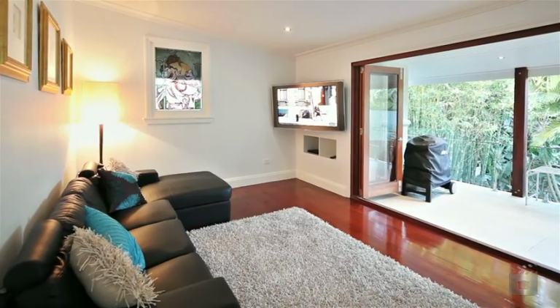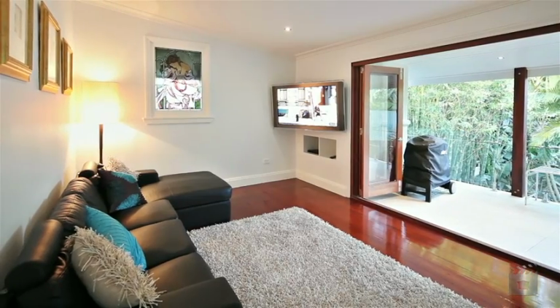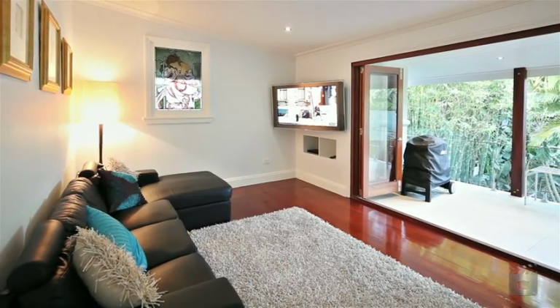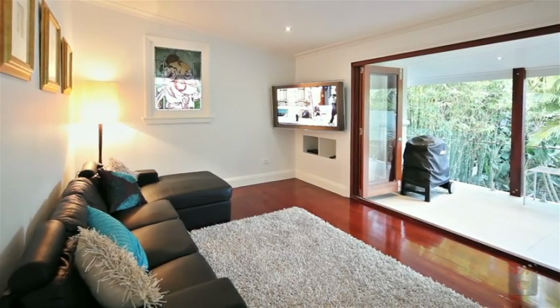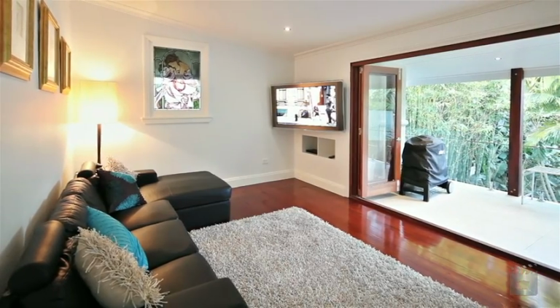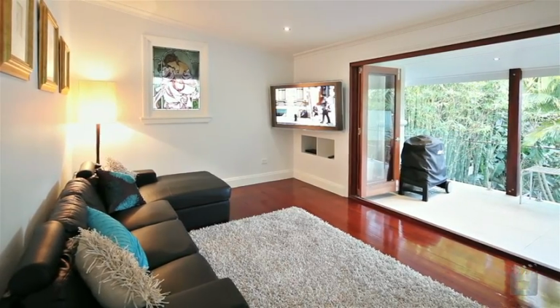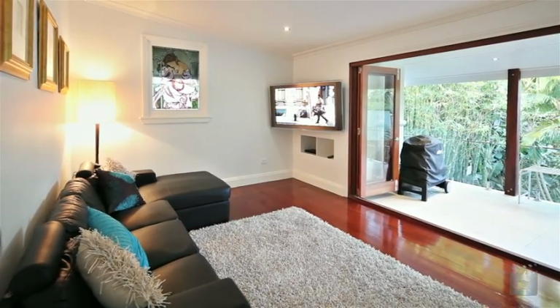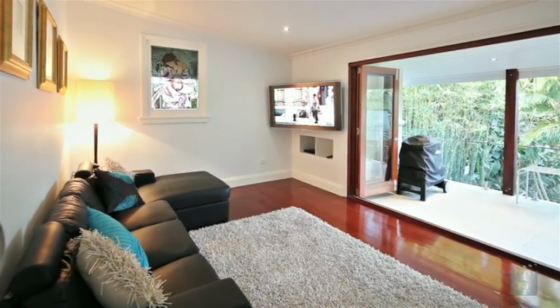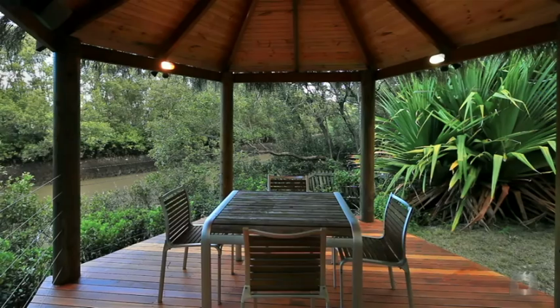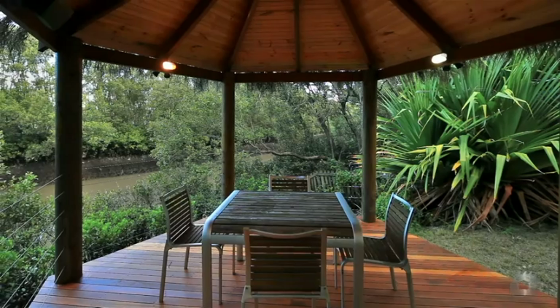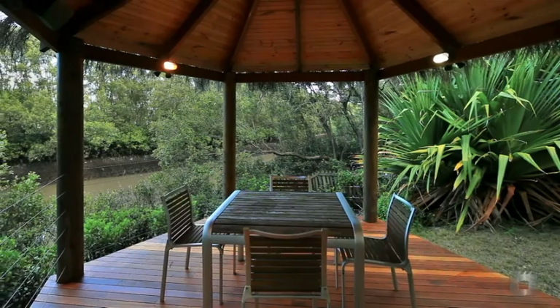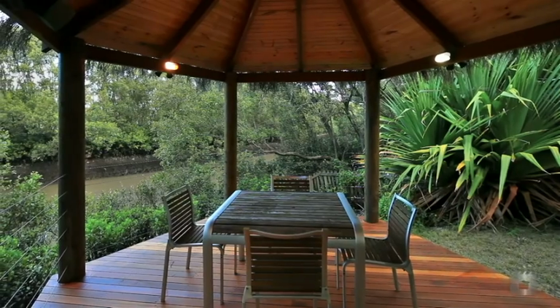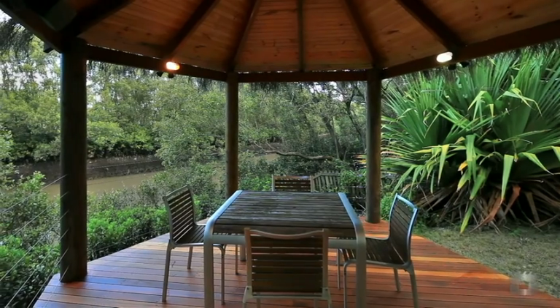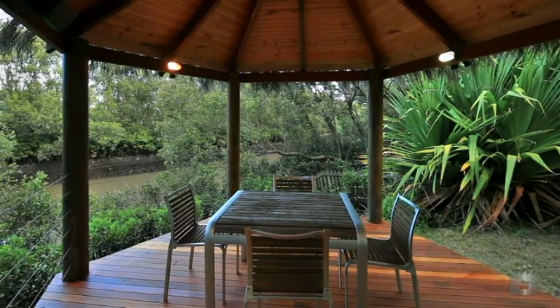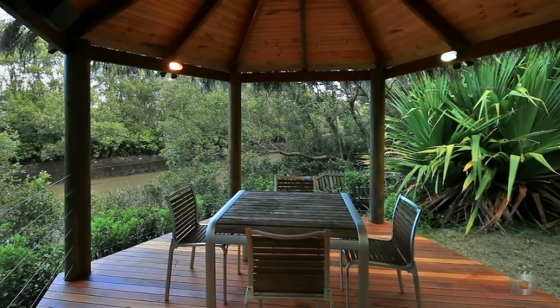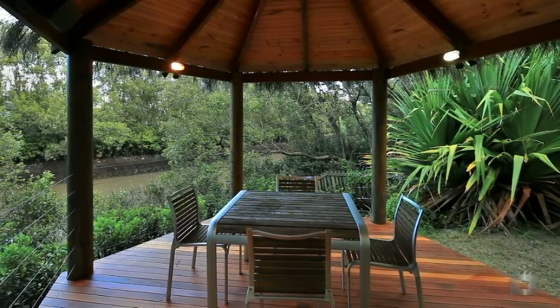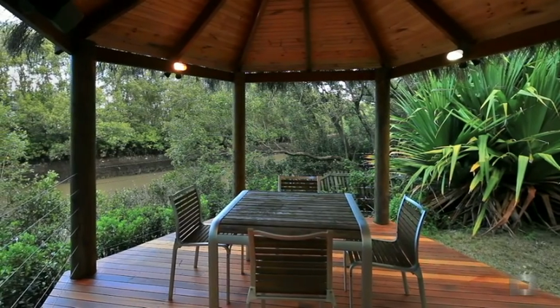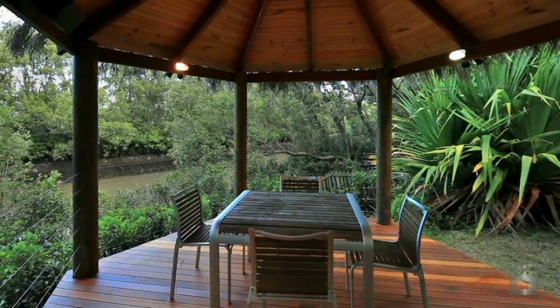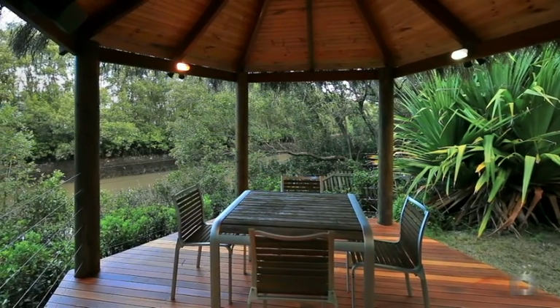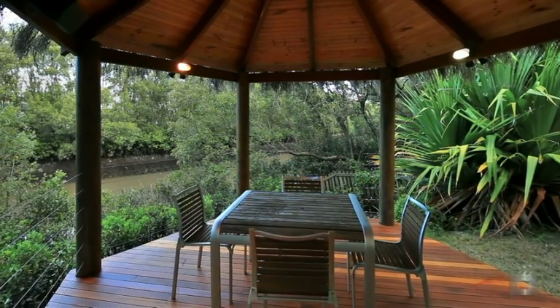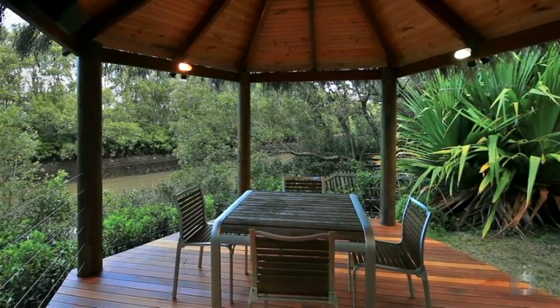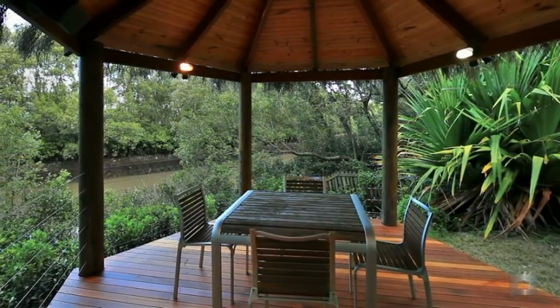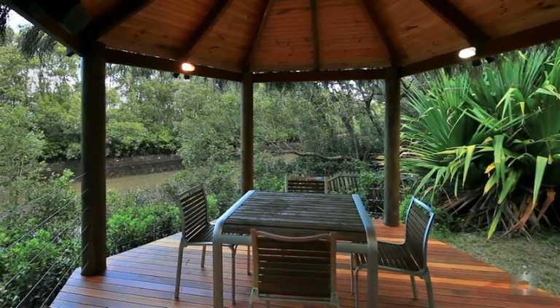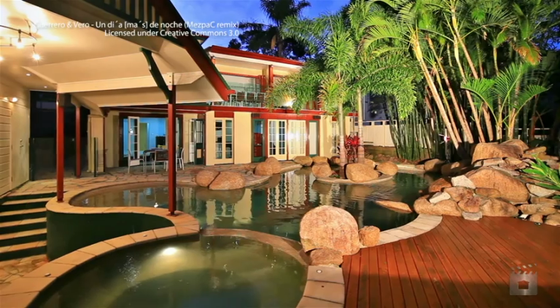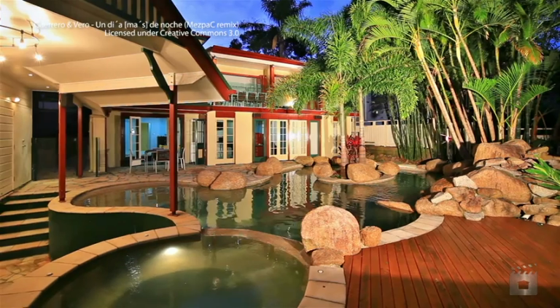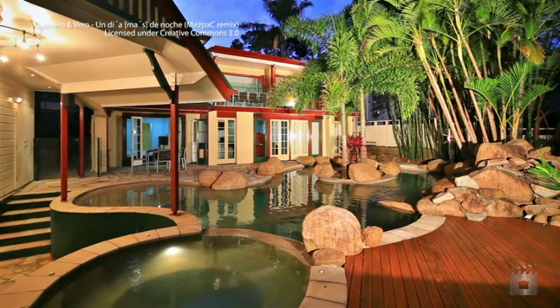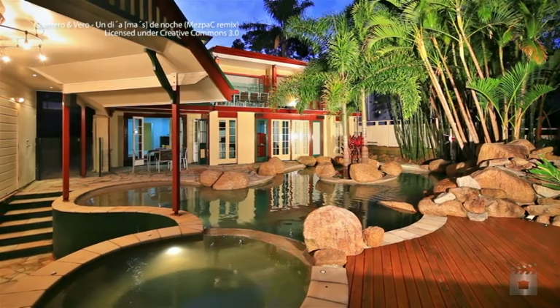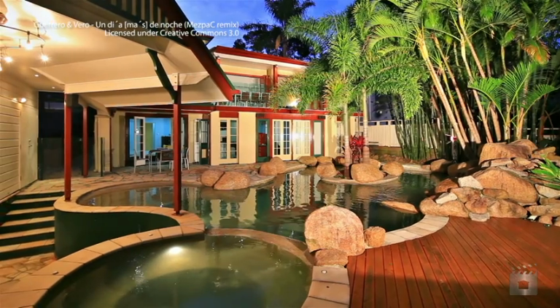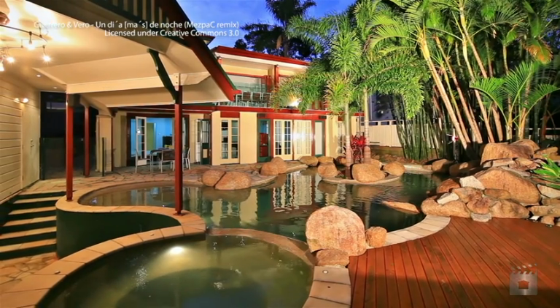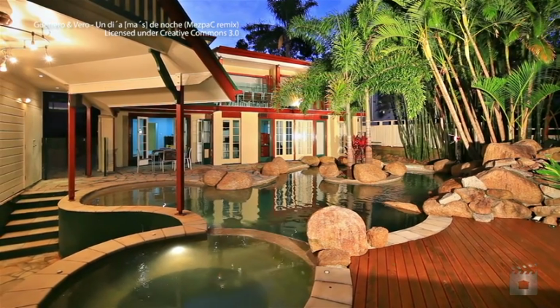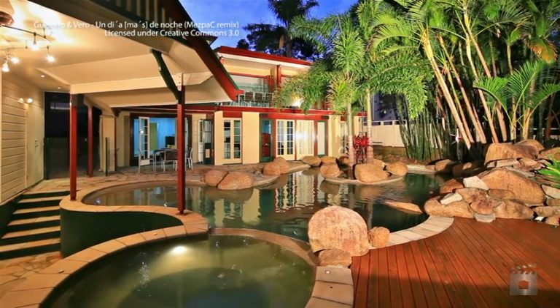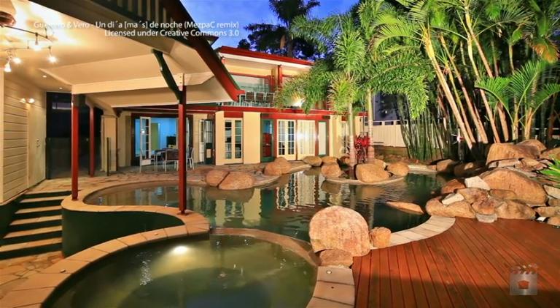This home offers your family the best of everything — beauty, space and abundant opportunities to share good times.